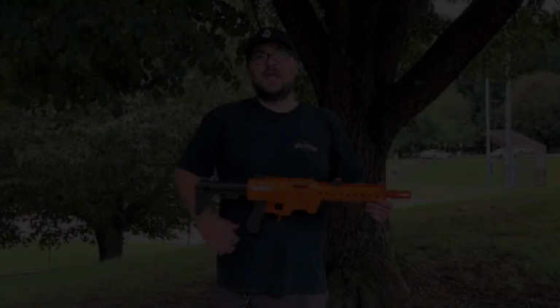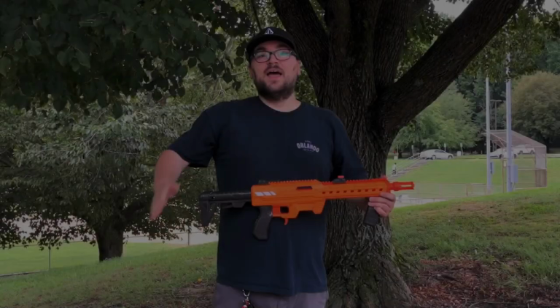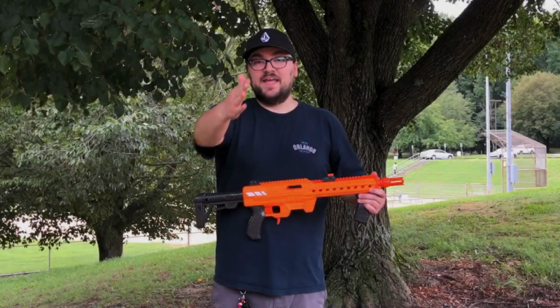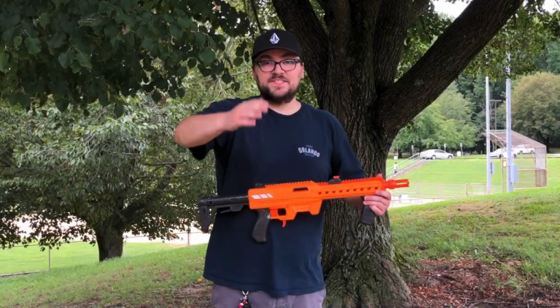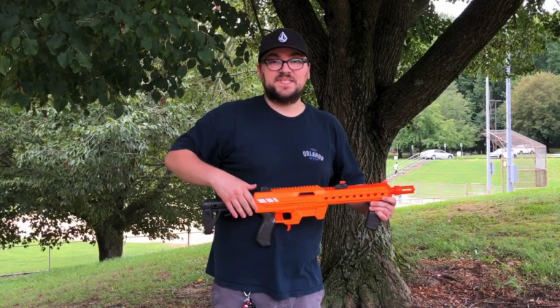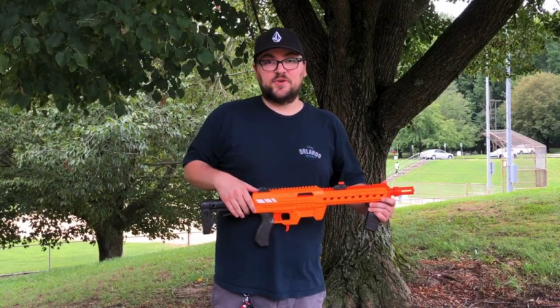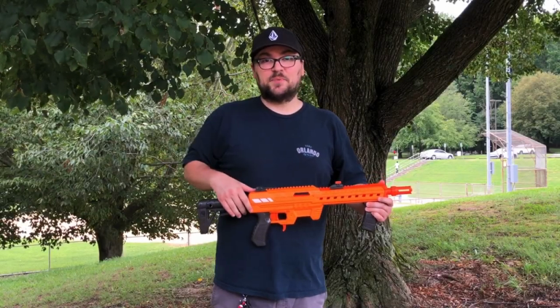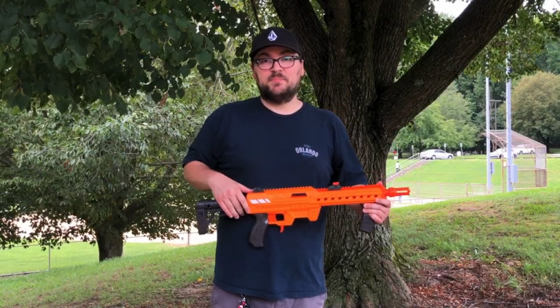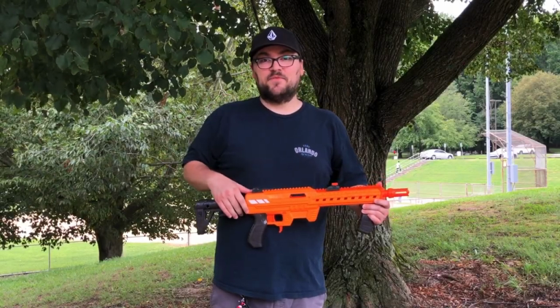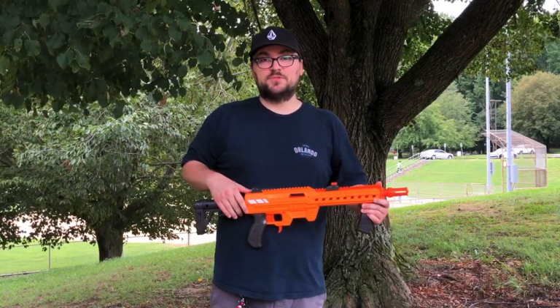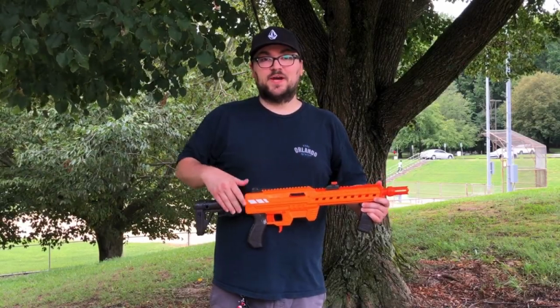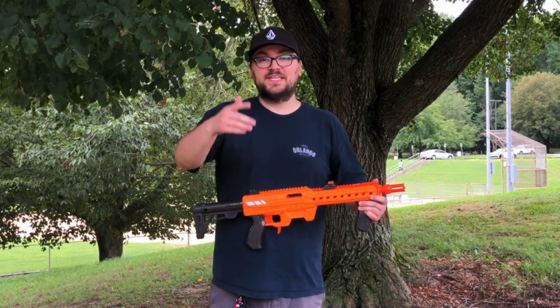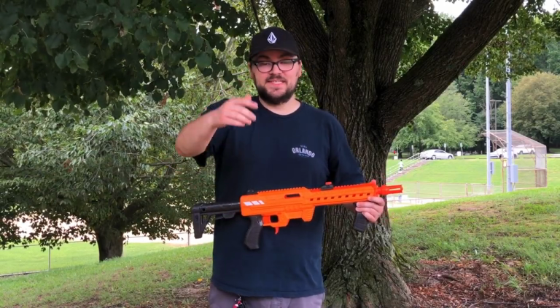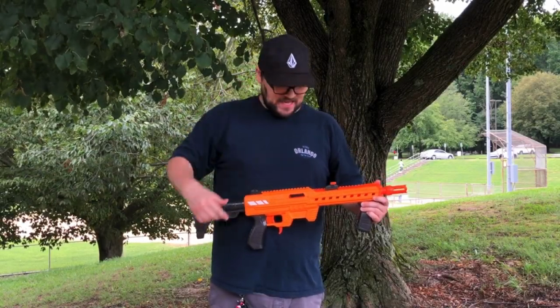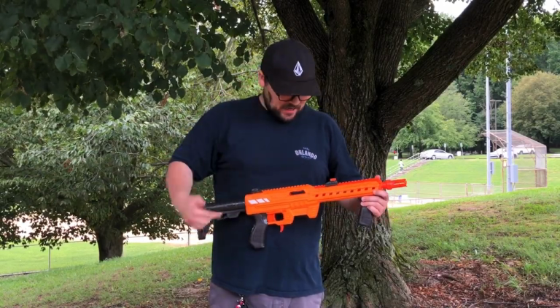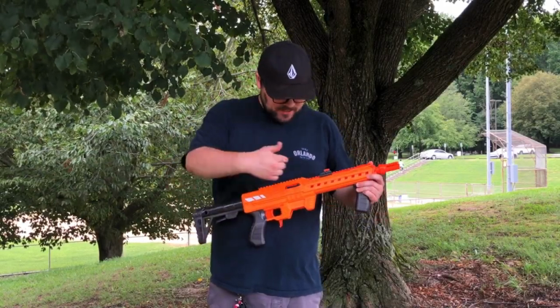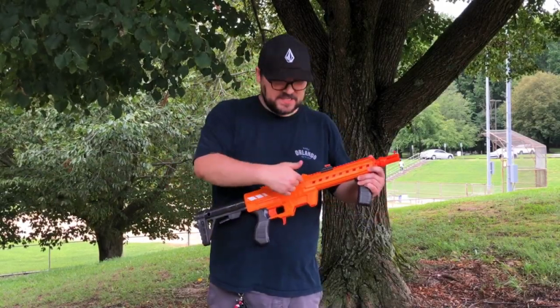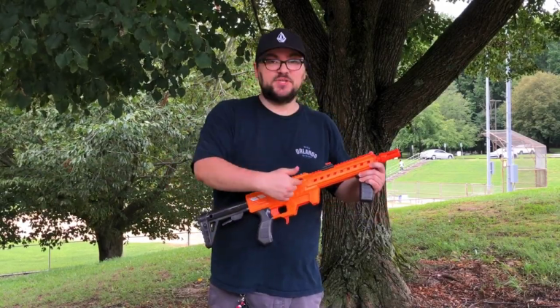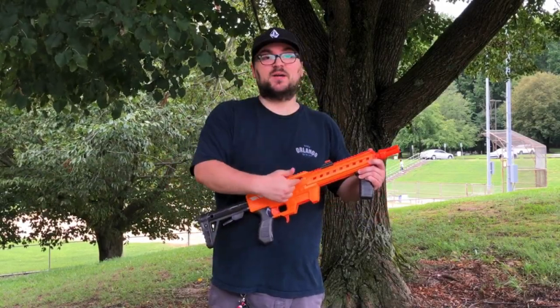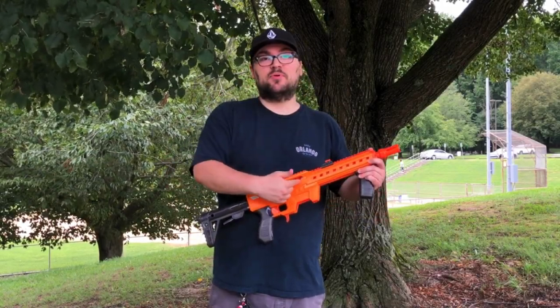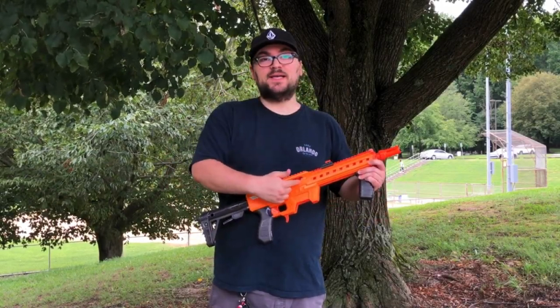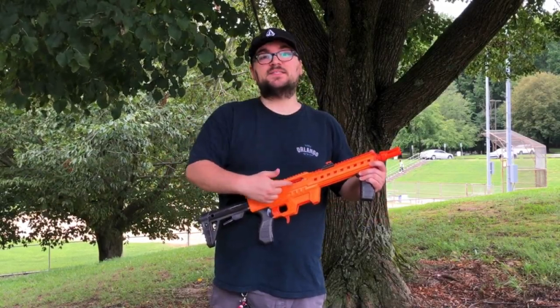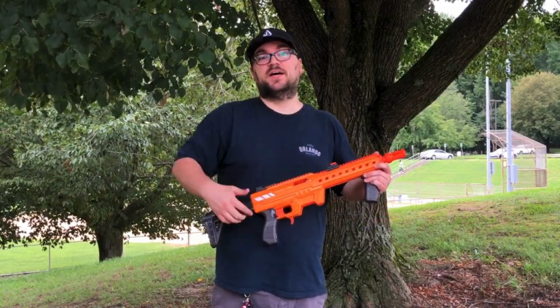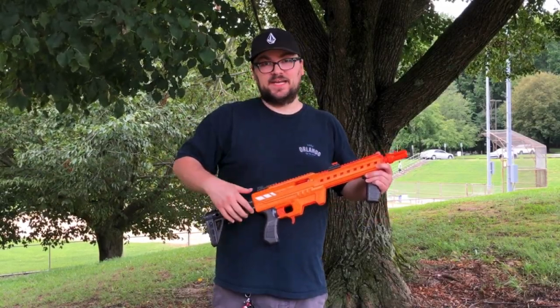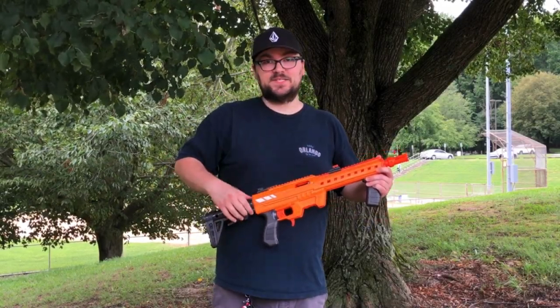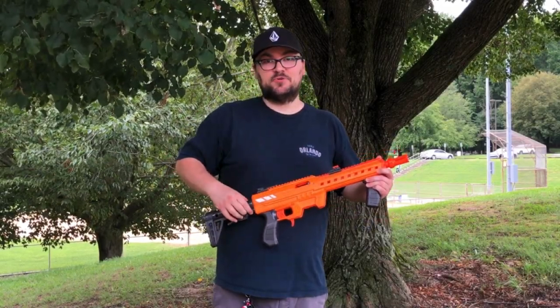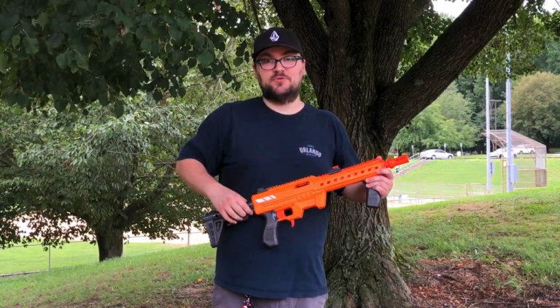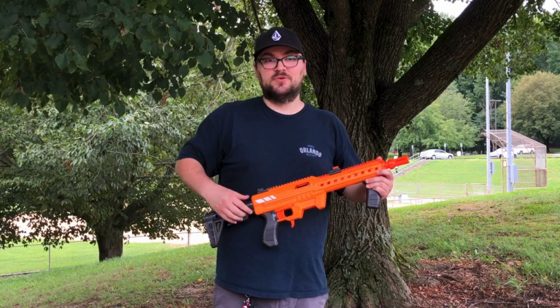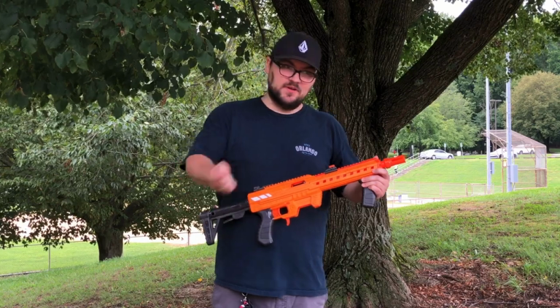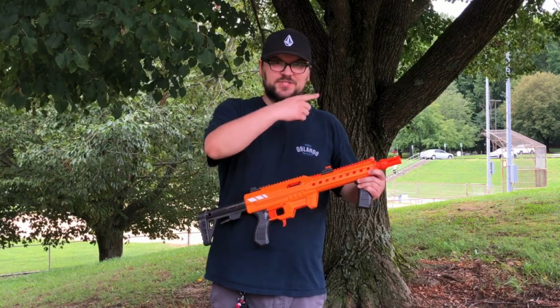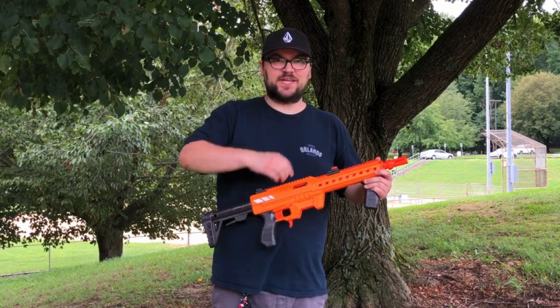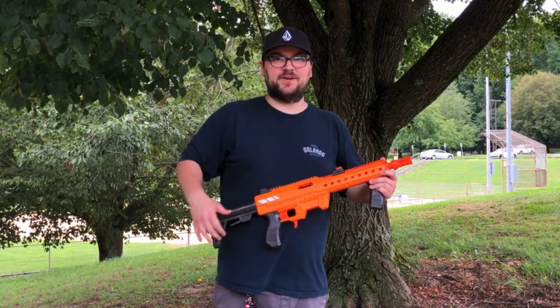Hey, this is Taylor from KB Foamstrike, and today I'm going to teach you how to brass a Nexus Pro. Let's check it out.